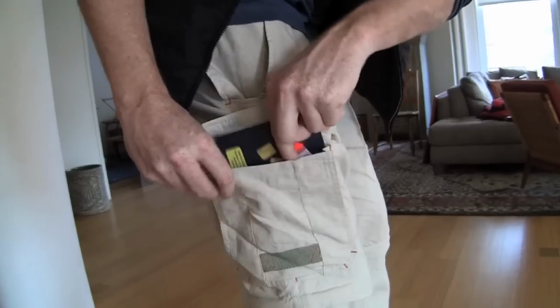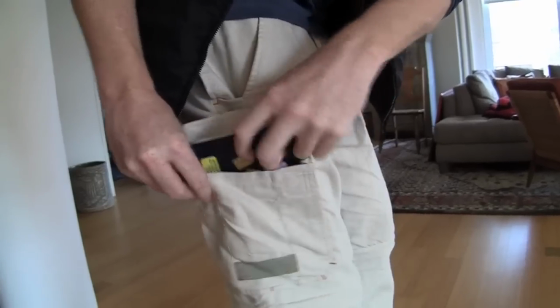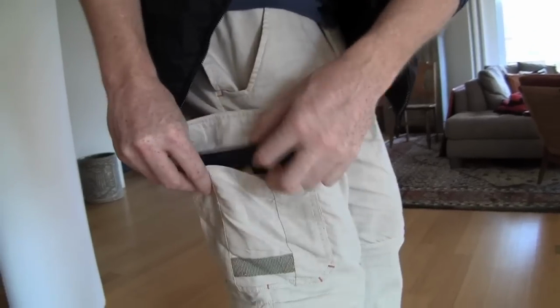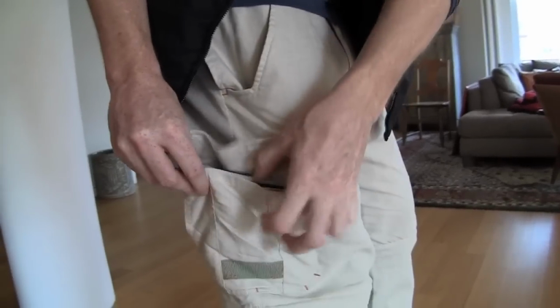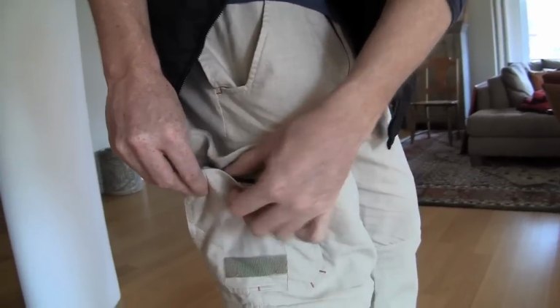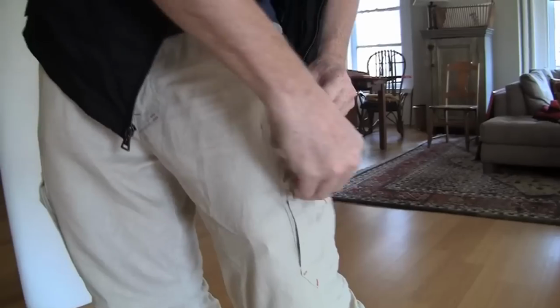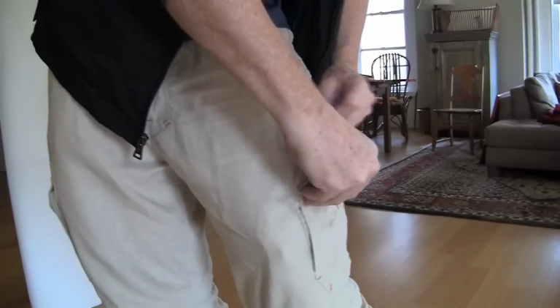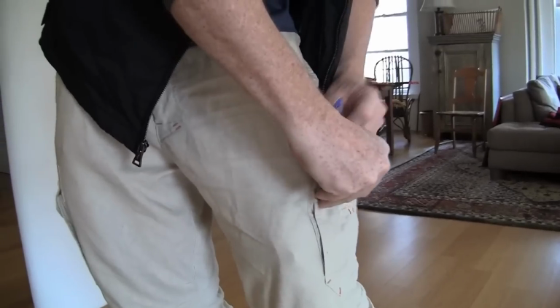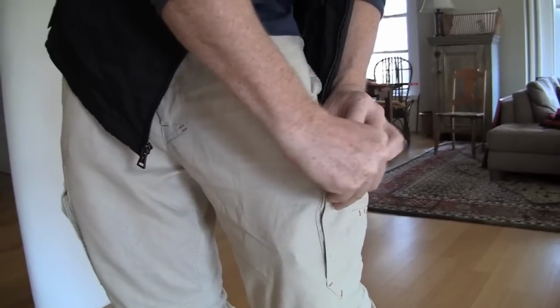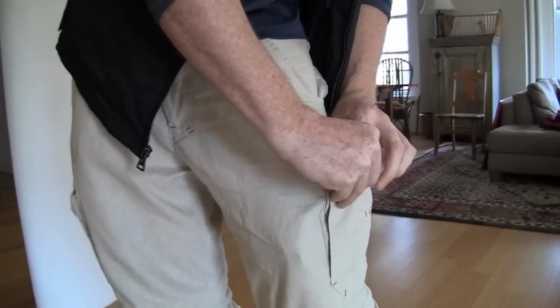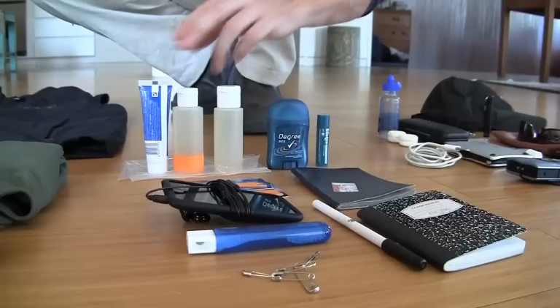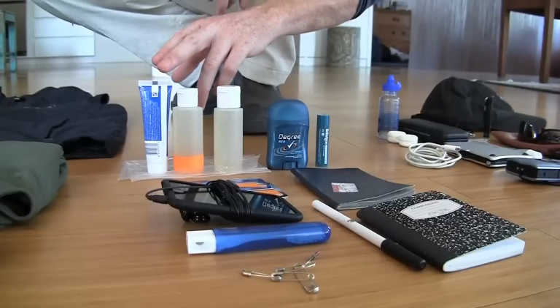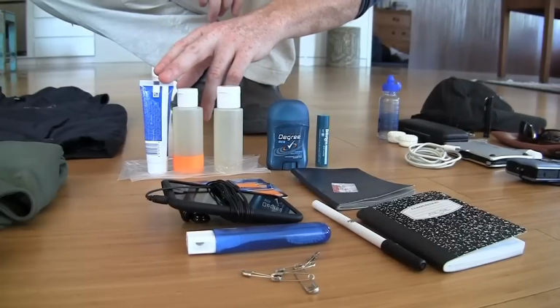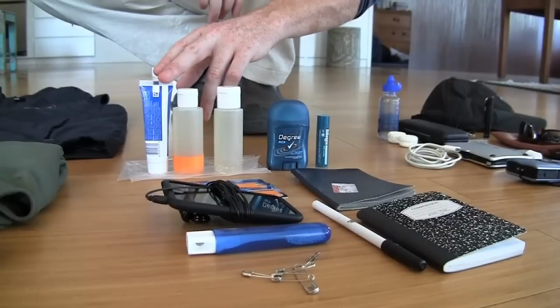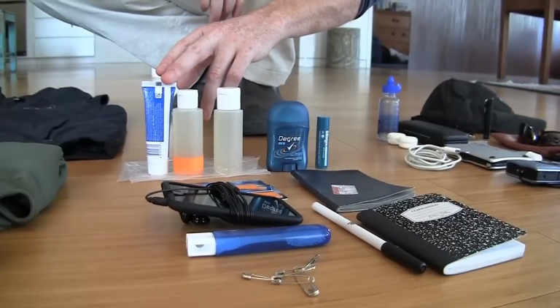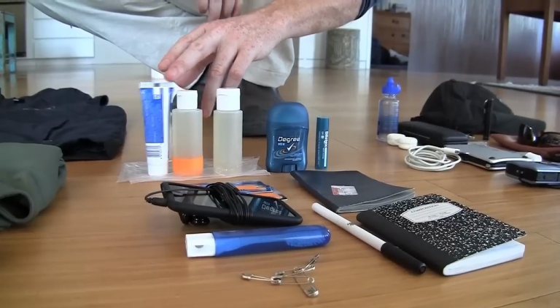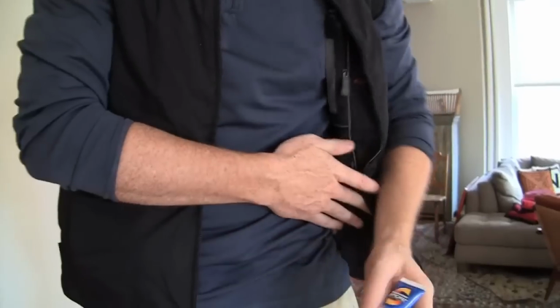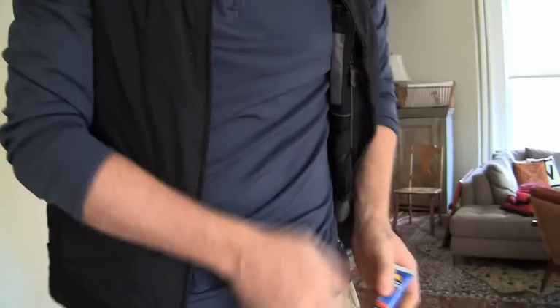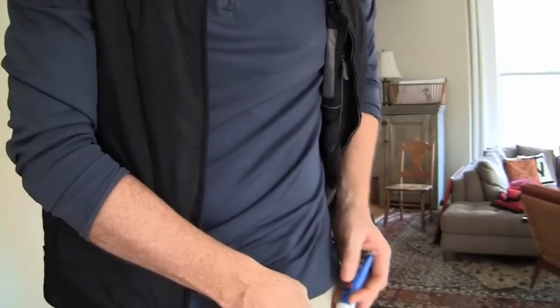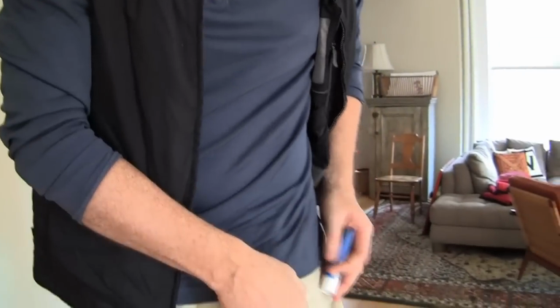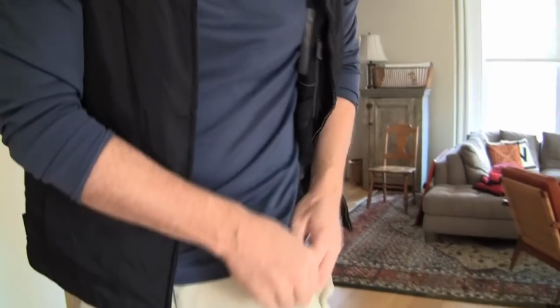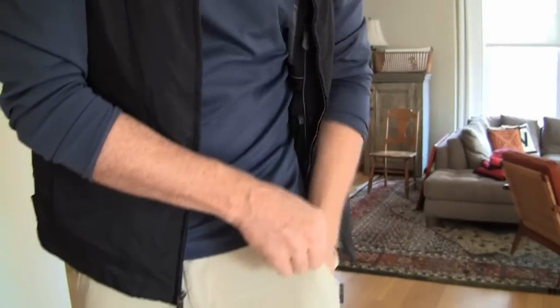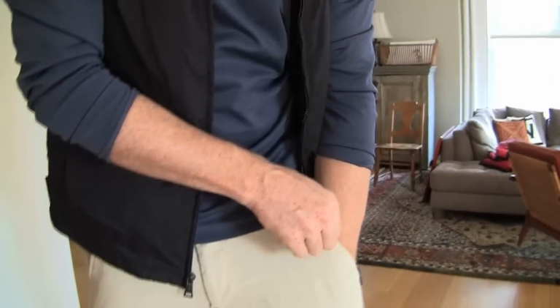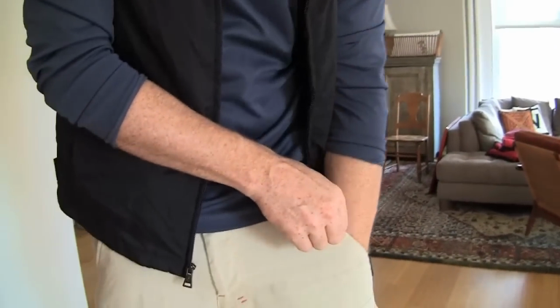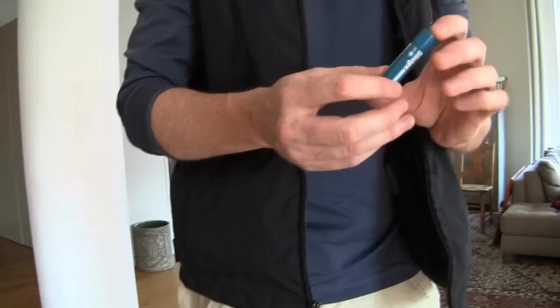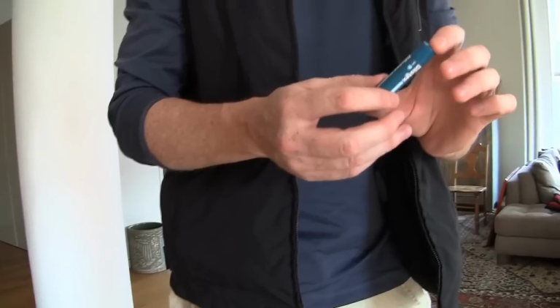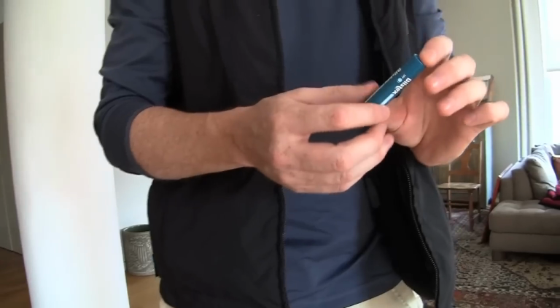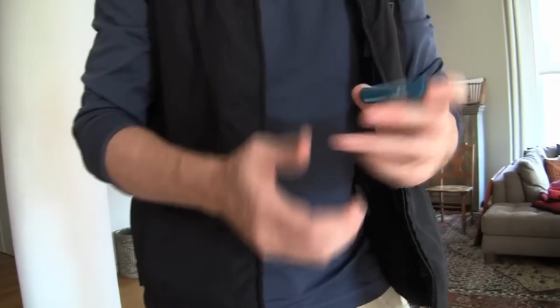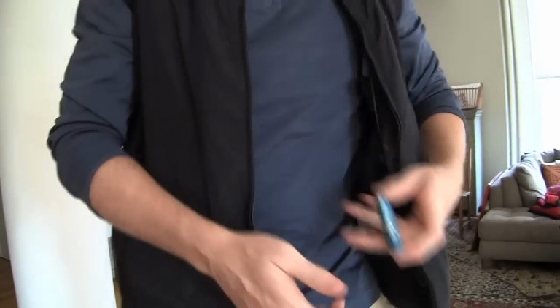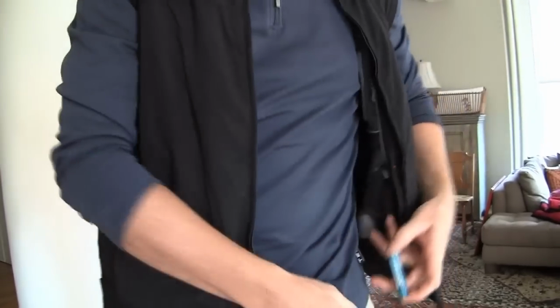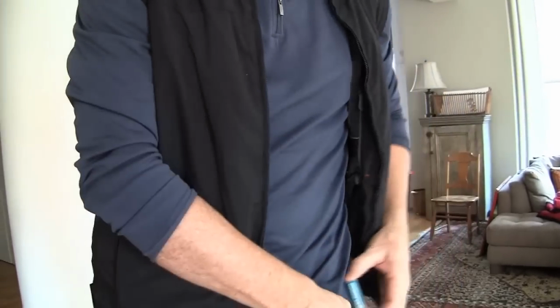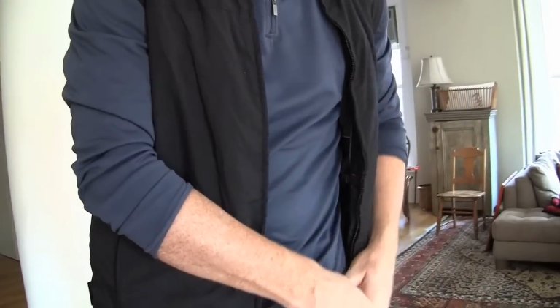Documentation, passport, and credit cards. I burn easily, so it's really necessary for me to bring sunscreen and also lip balm.